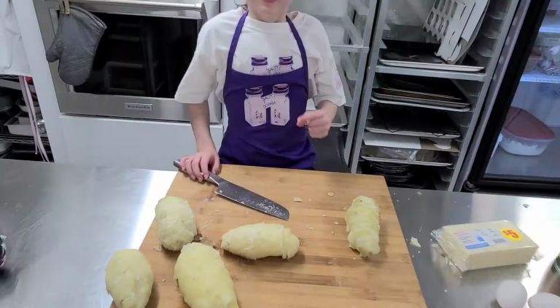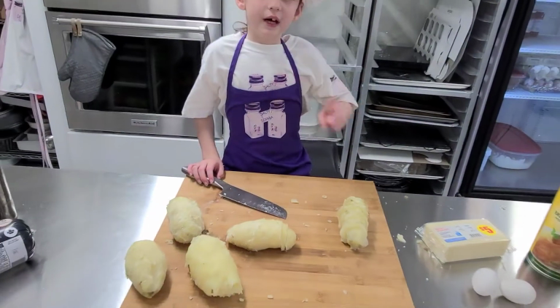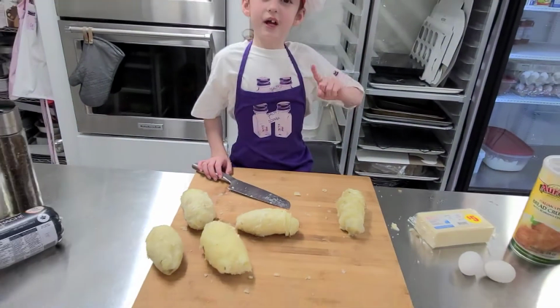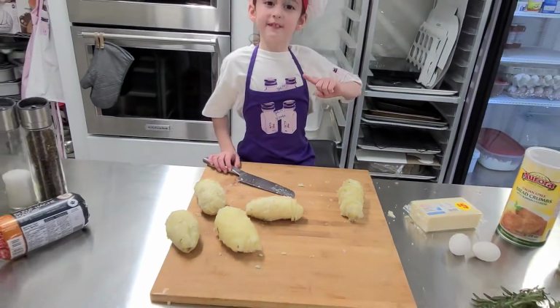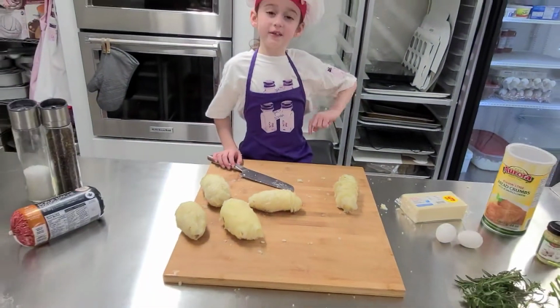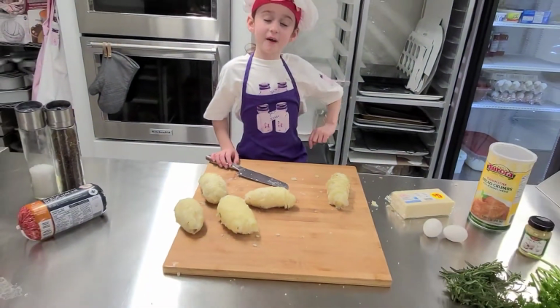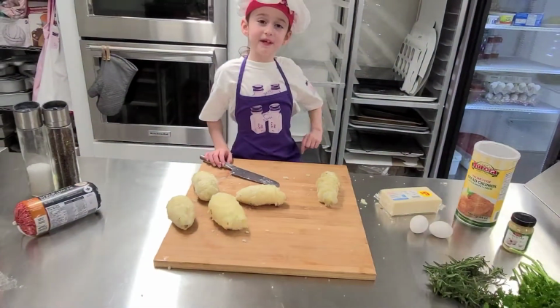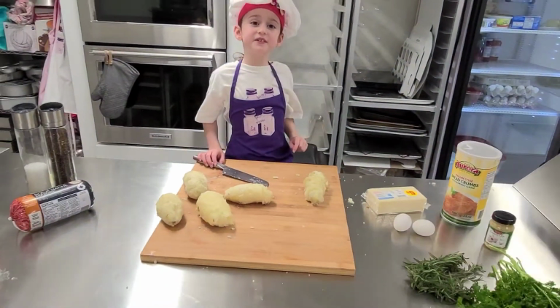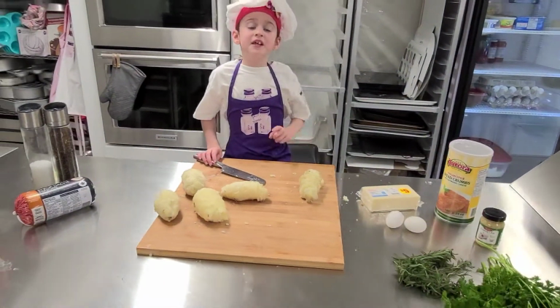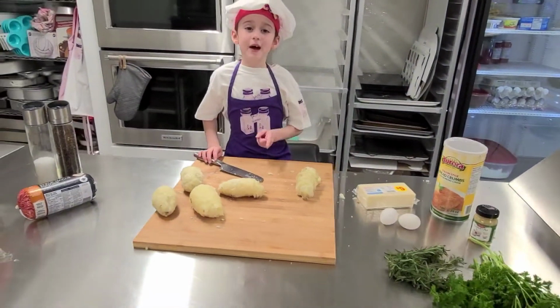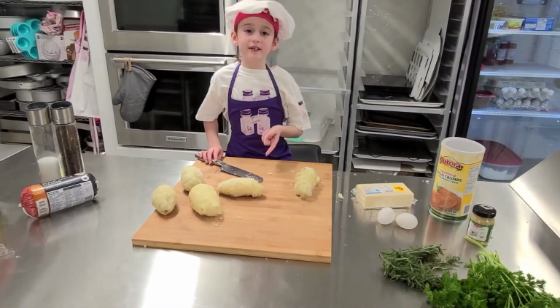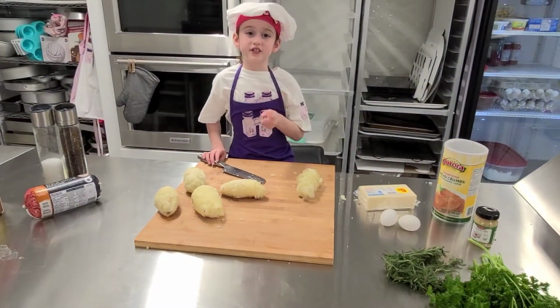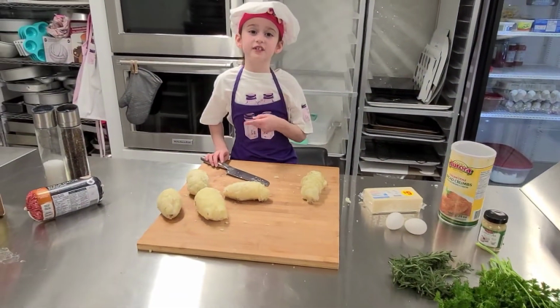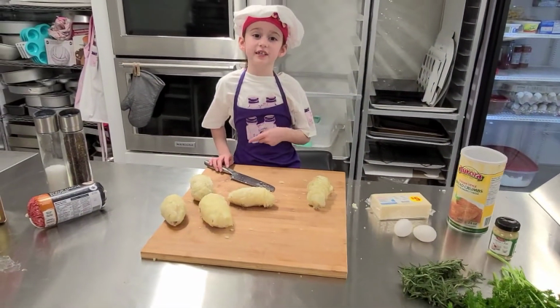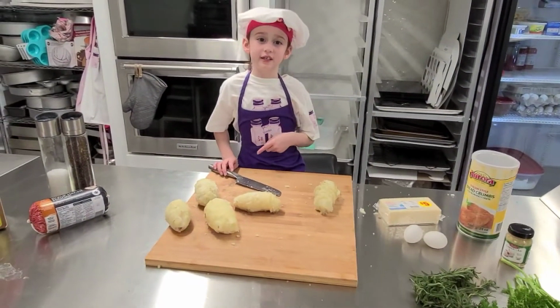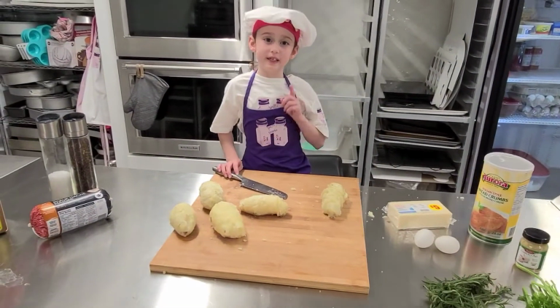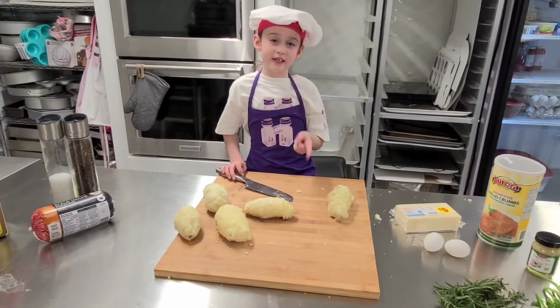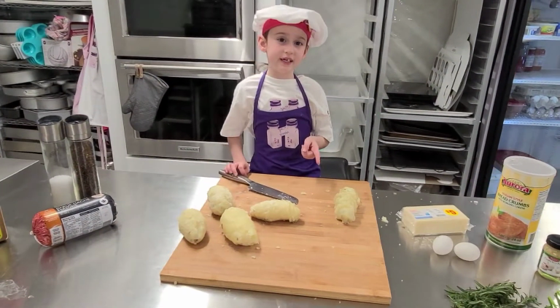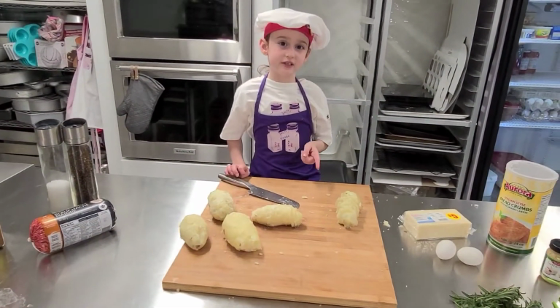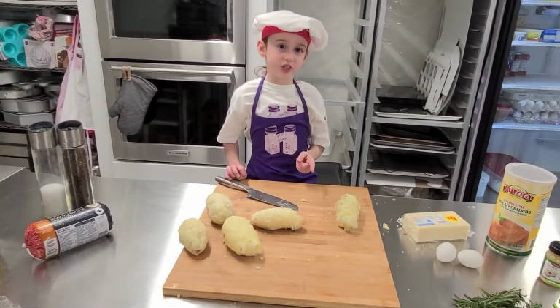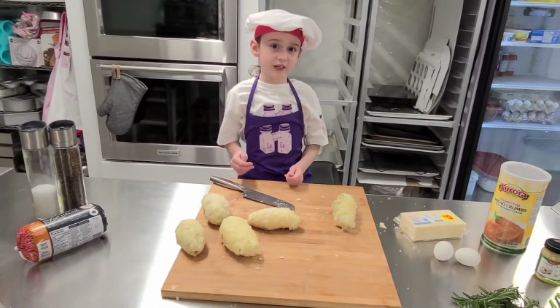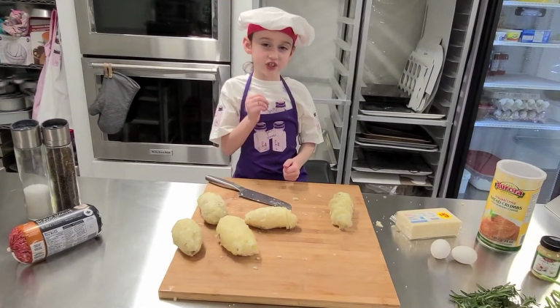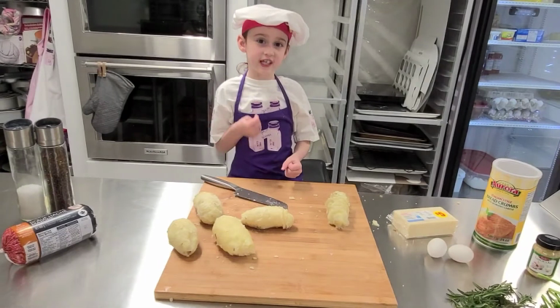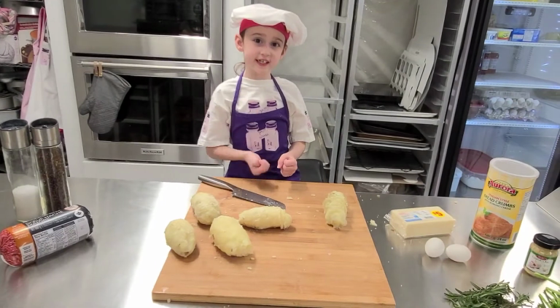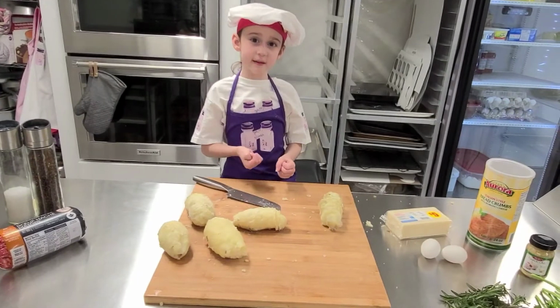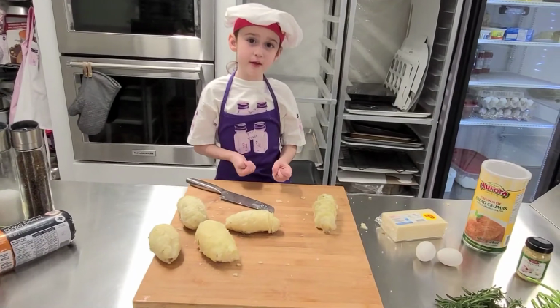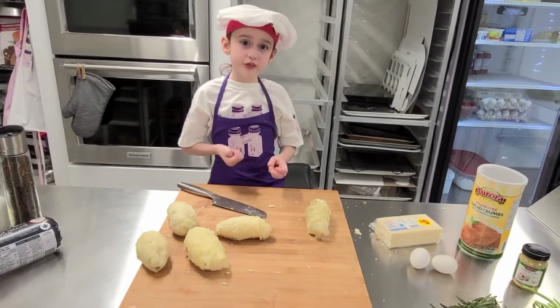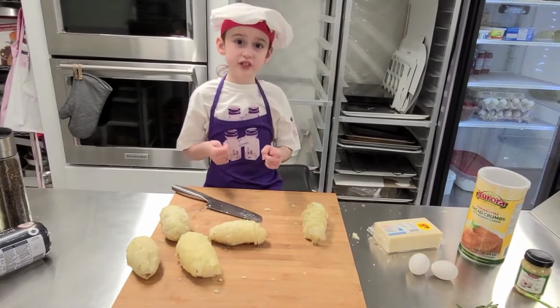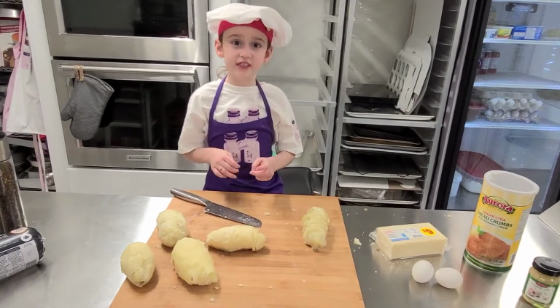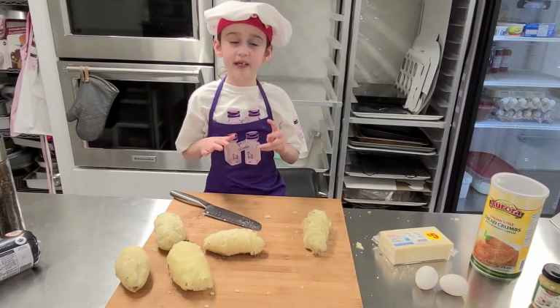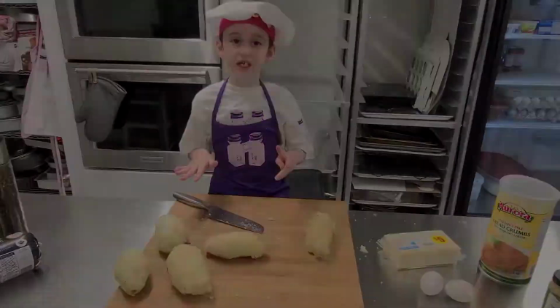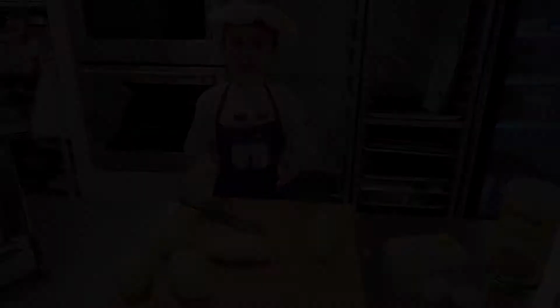Now that our potatoes are peeled, we're going to start slicing them. The key here is to make sure when you're slicing them, you slice them evenly.